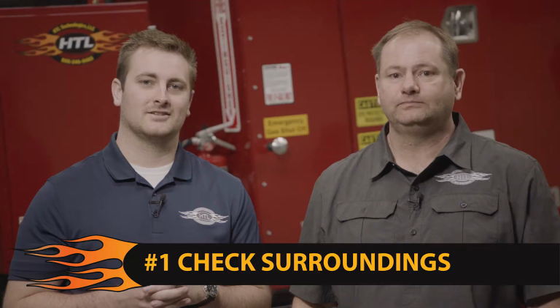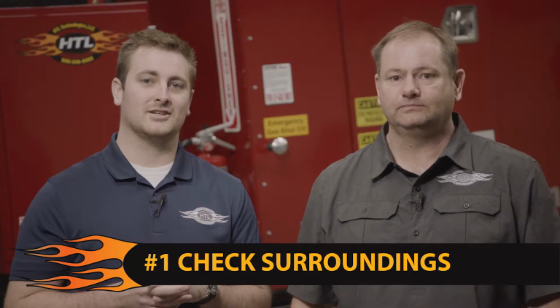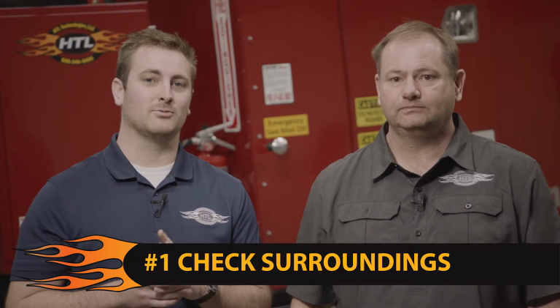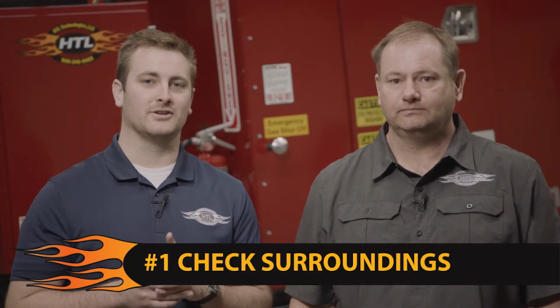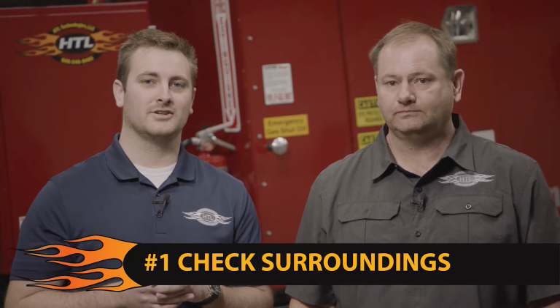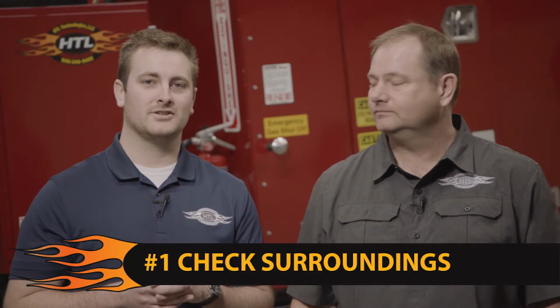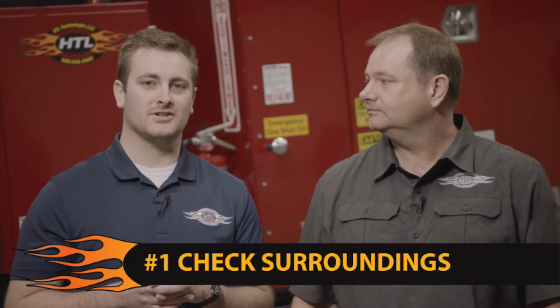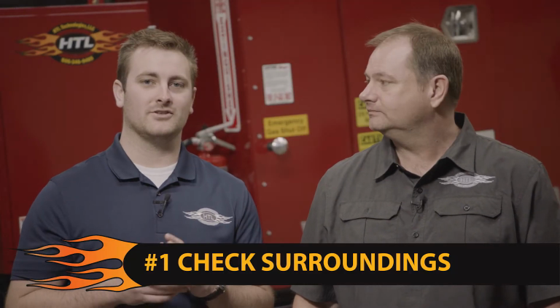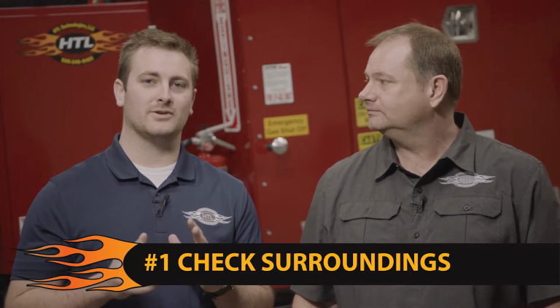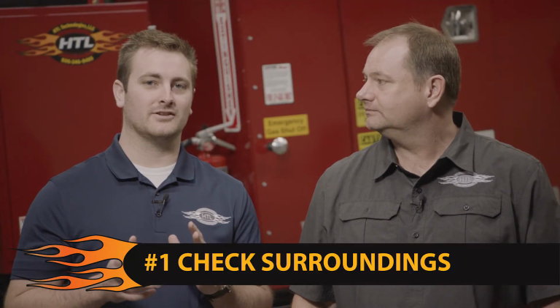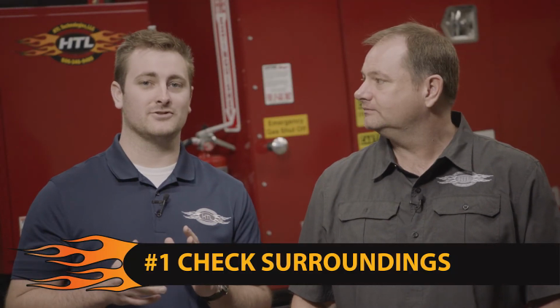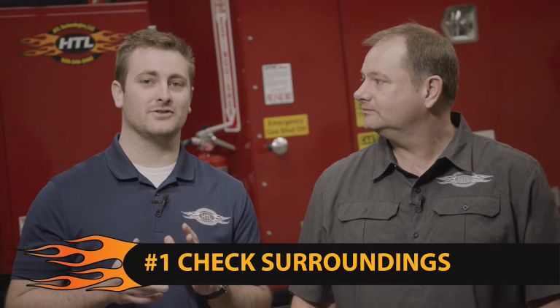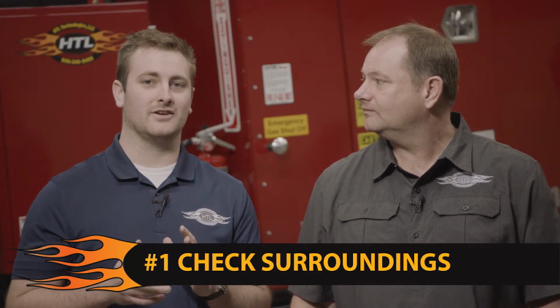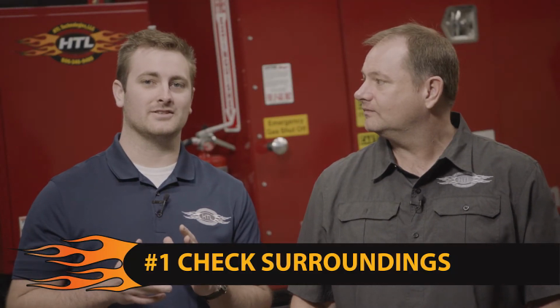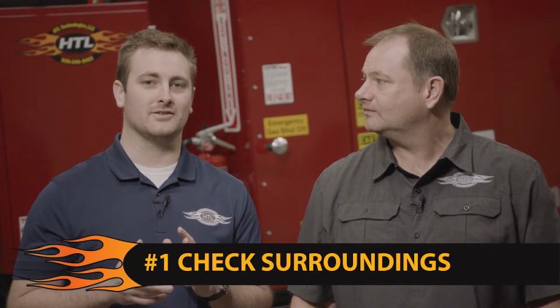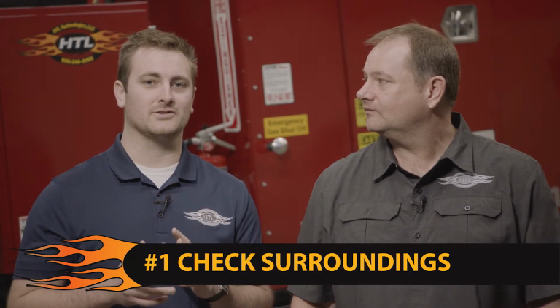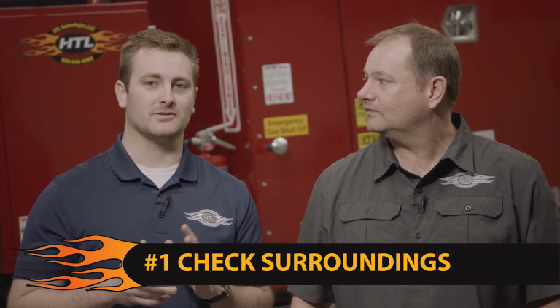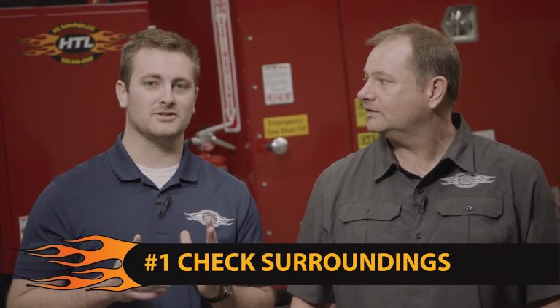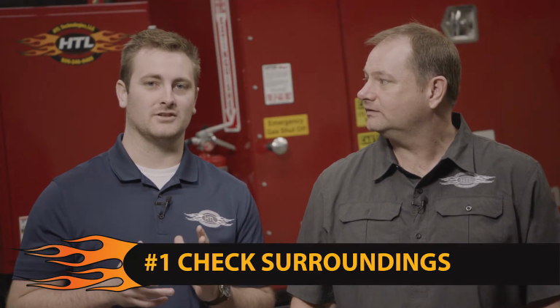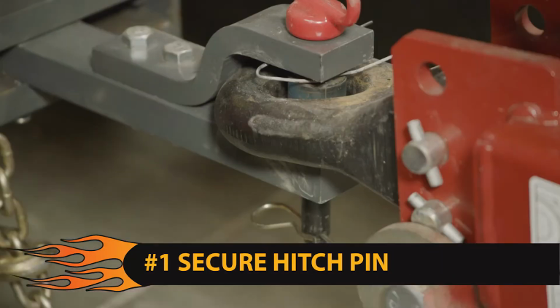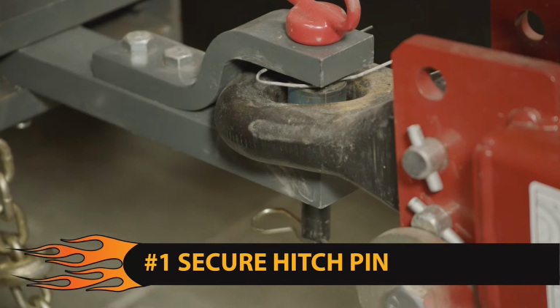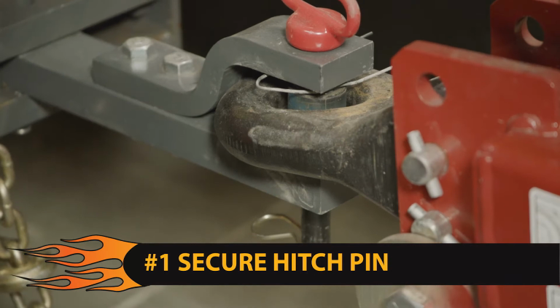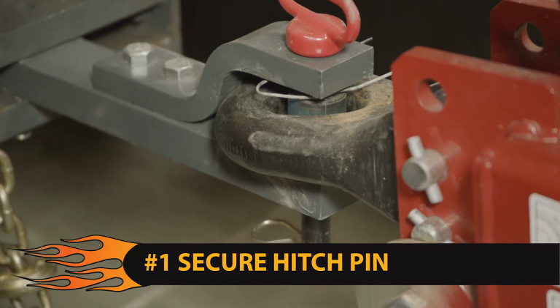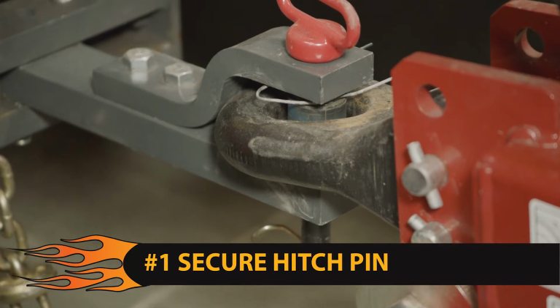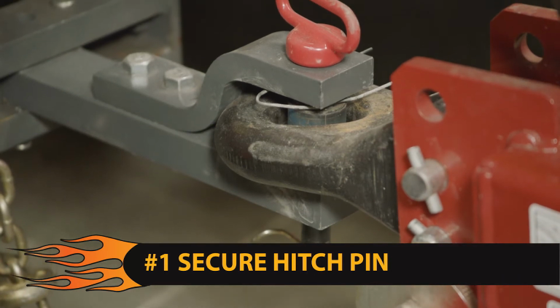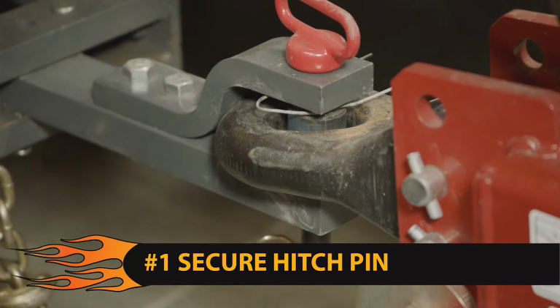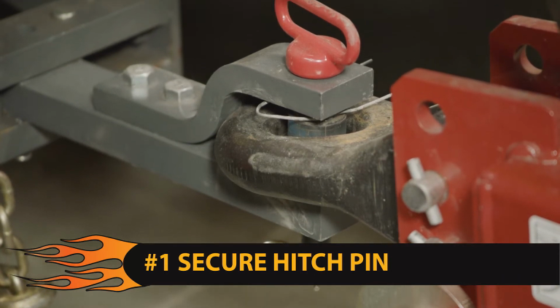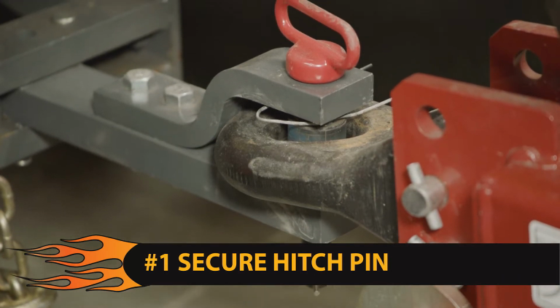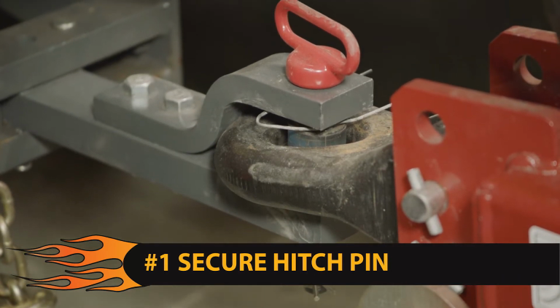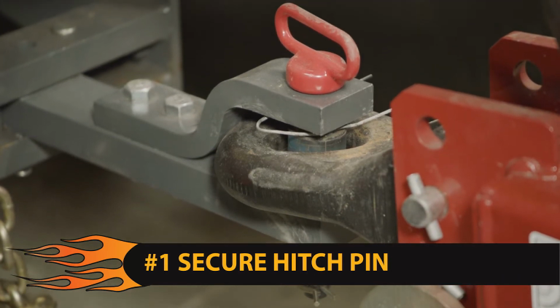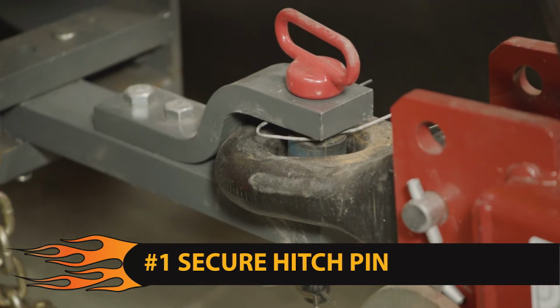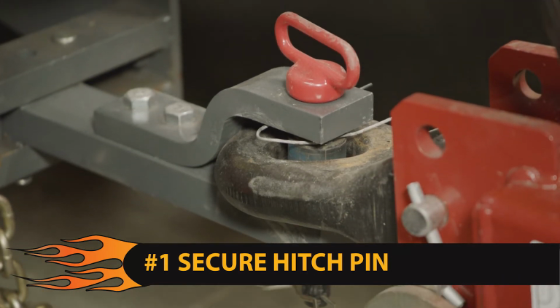Step 1: check all the surroundings to ensure the area is safe for starting the machine. Also ensure that the hitch pin is properly secured.